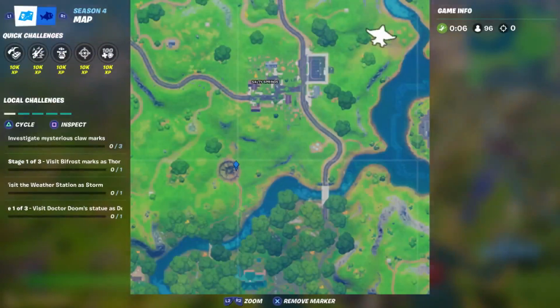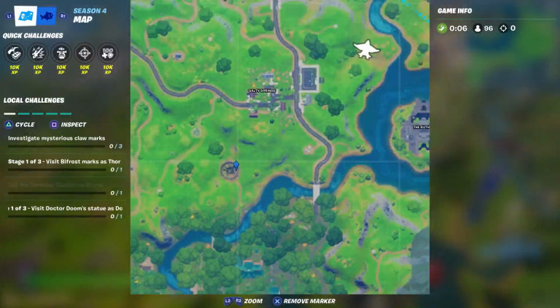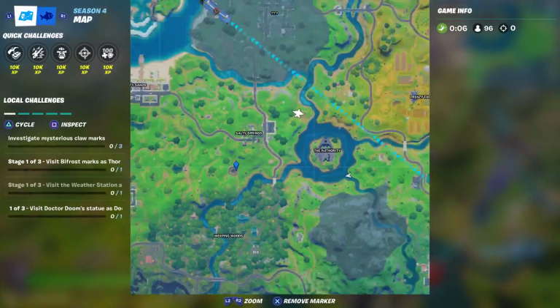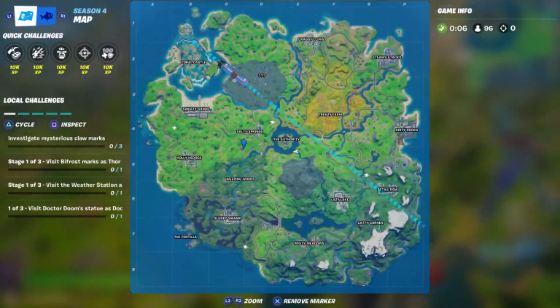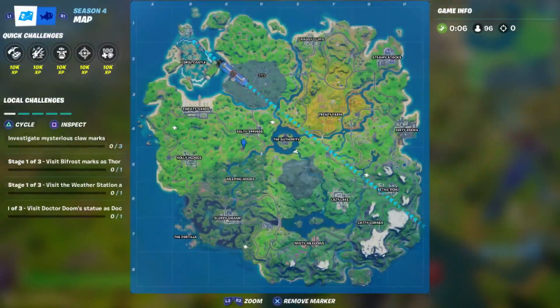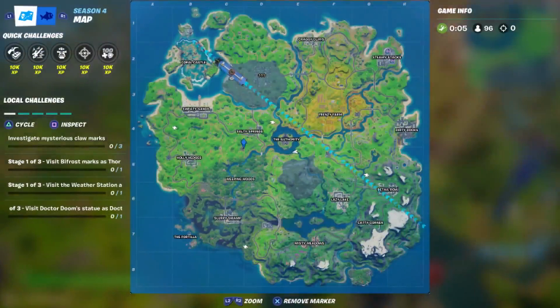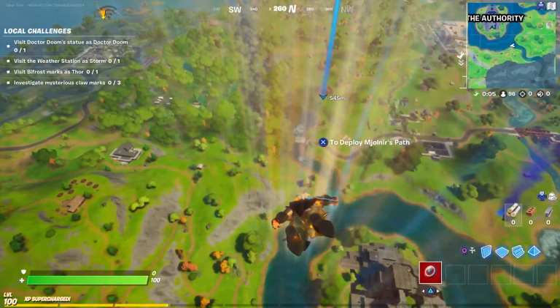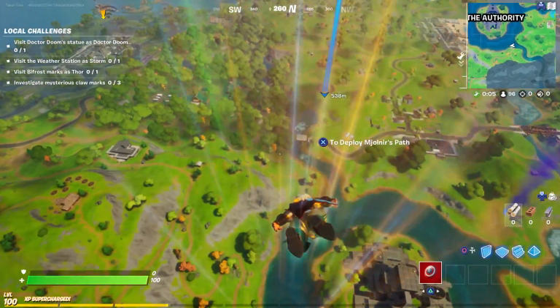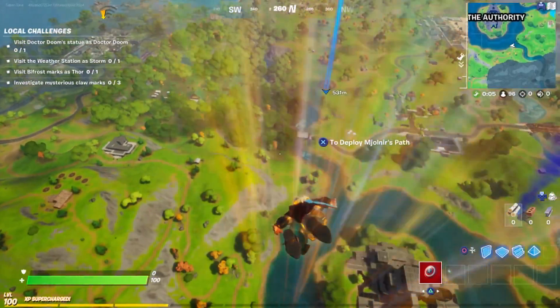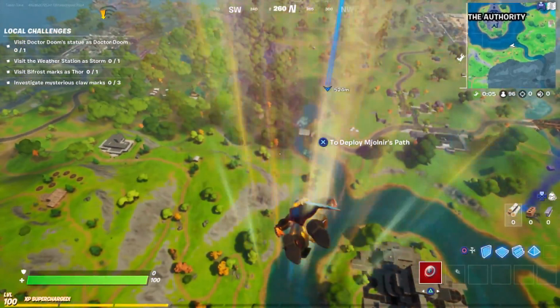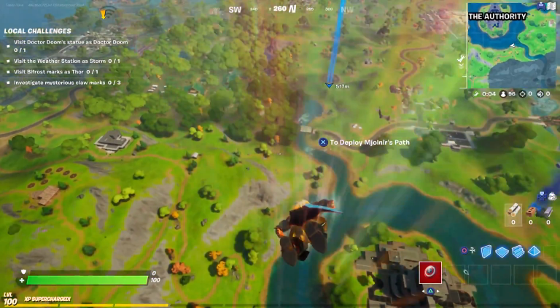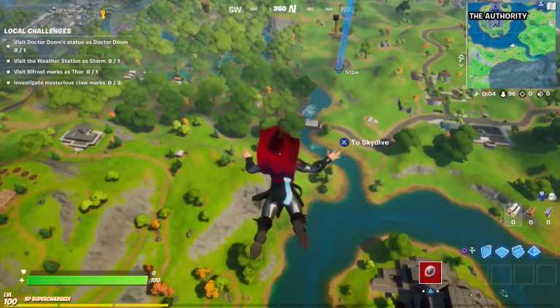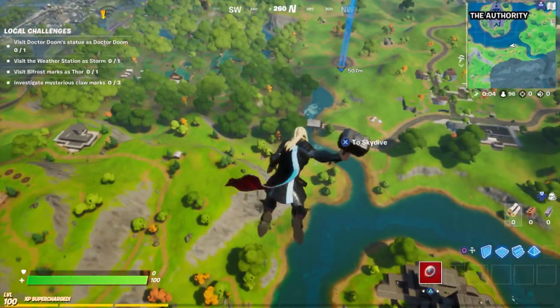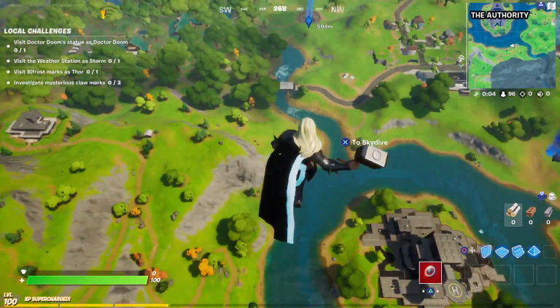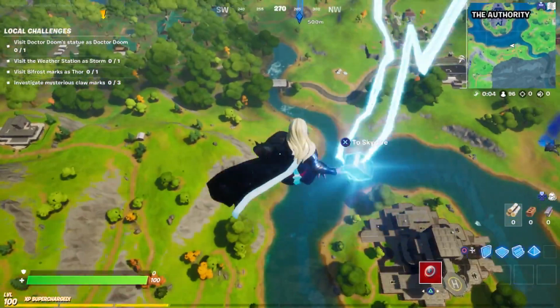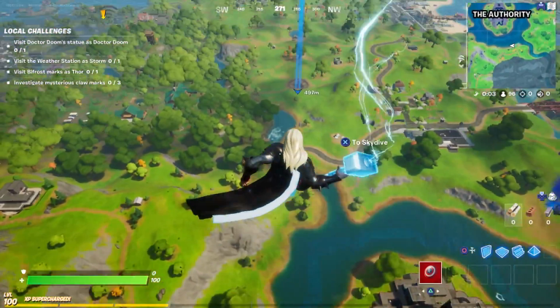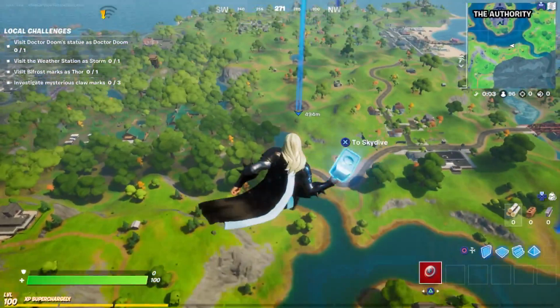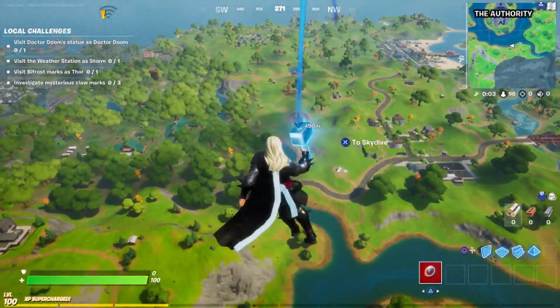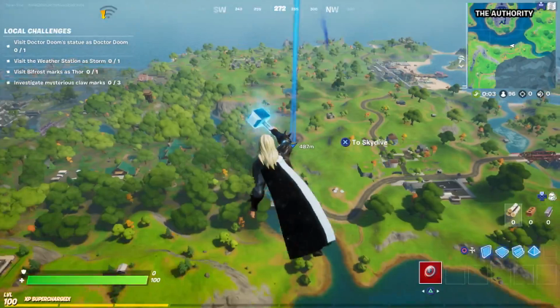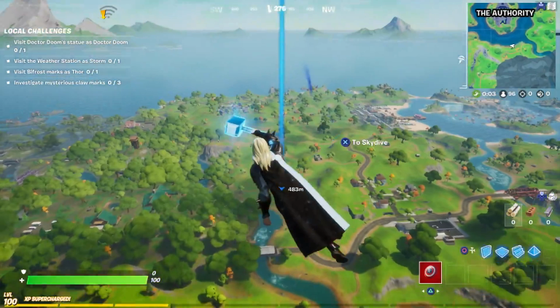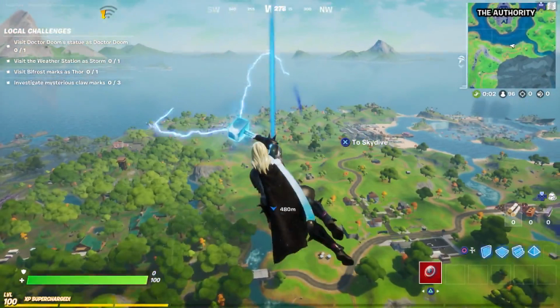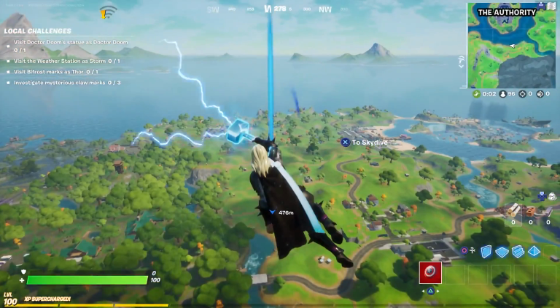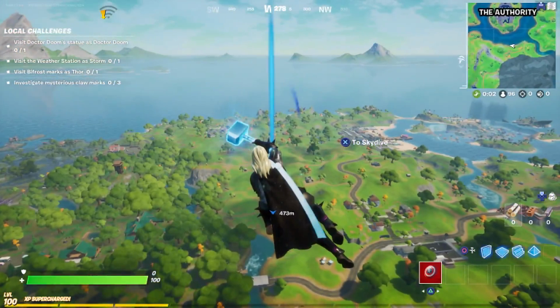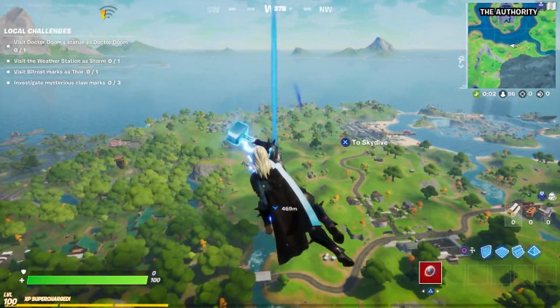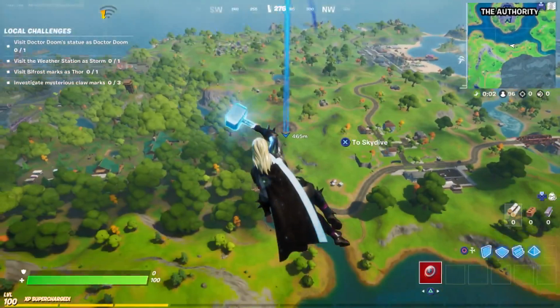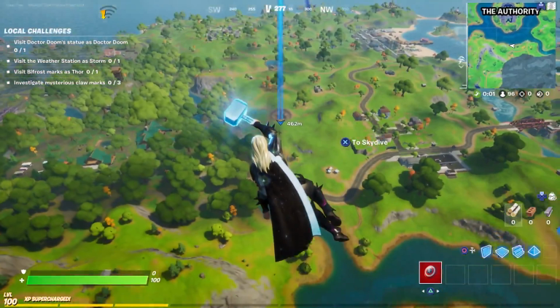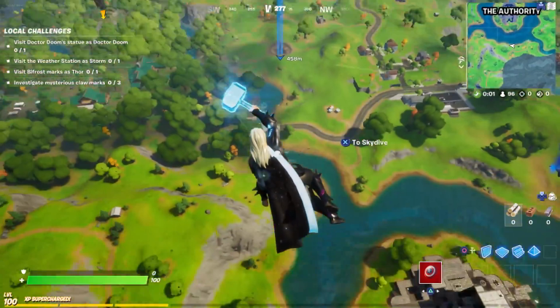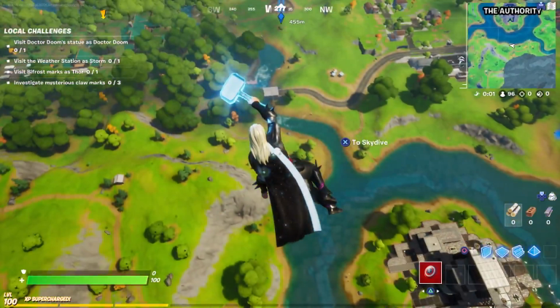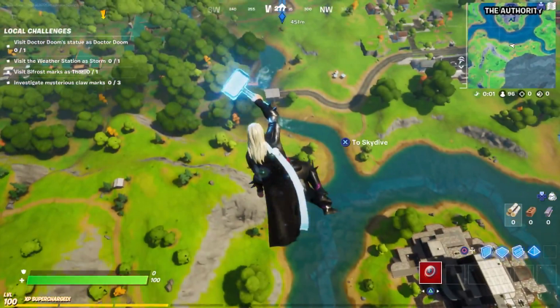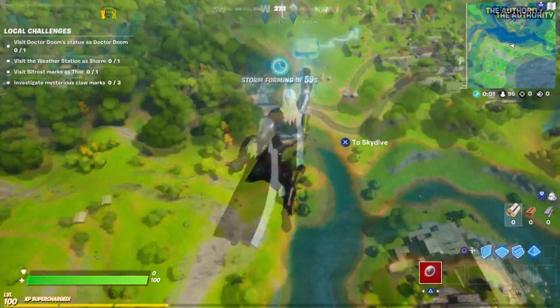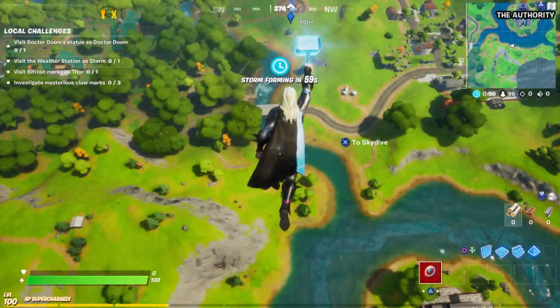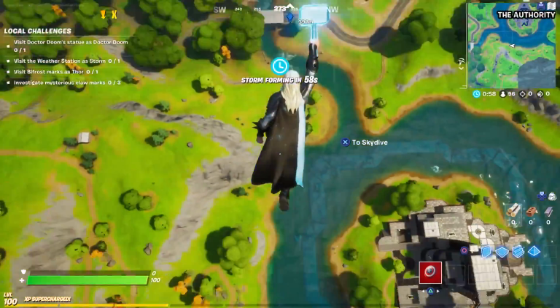It's kind of weird that I can deploy Mjolnir's path as a glider but don't actually have the pickaxe yet. This is what that looks like — how awesome is that? It kind of looks a little awkward when you're traversing.